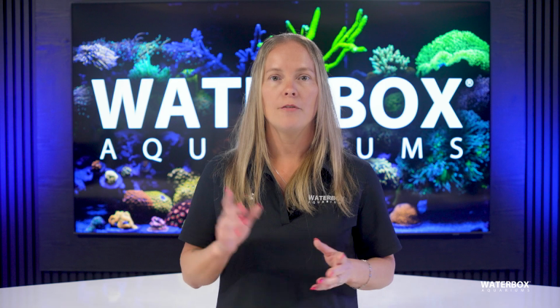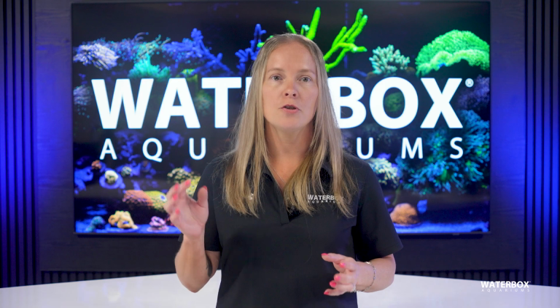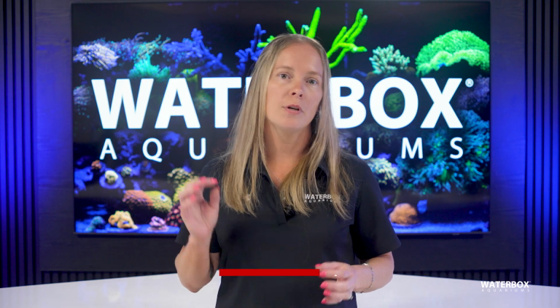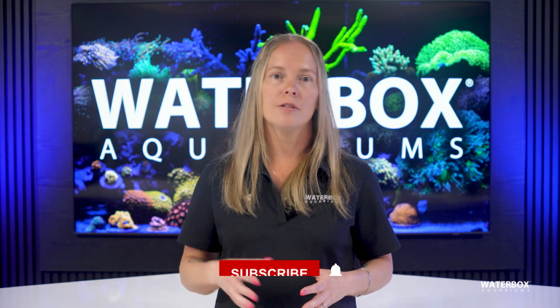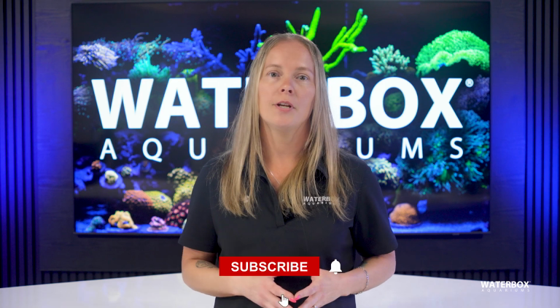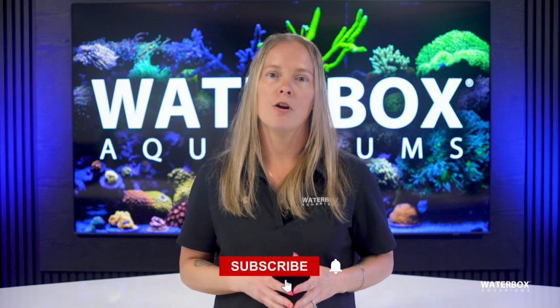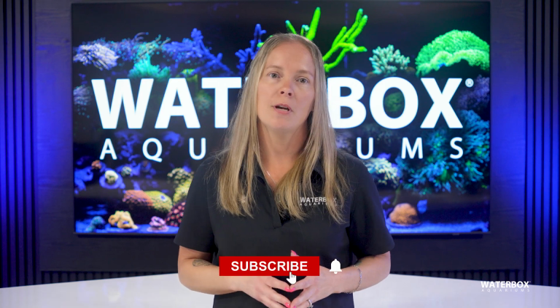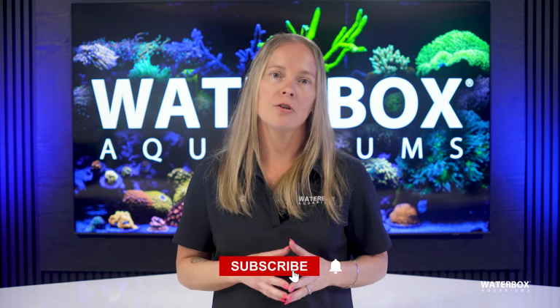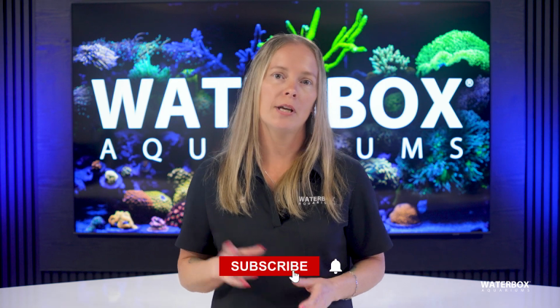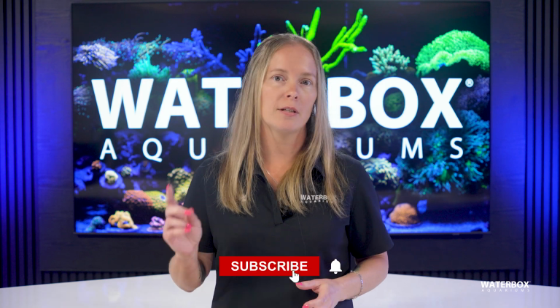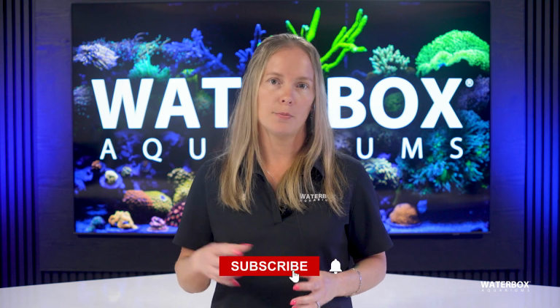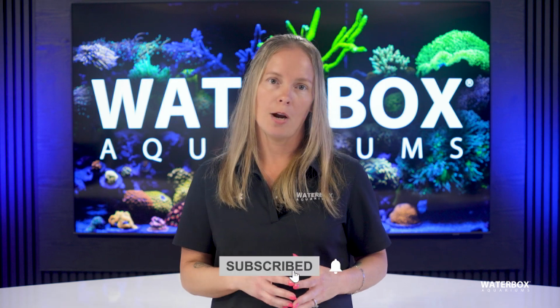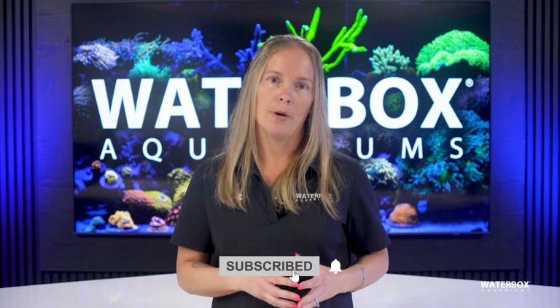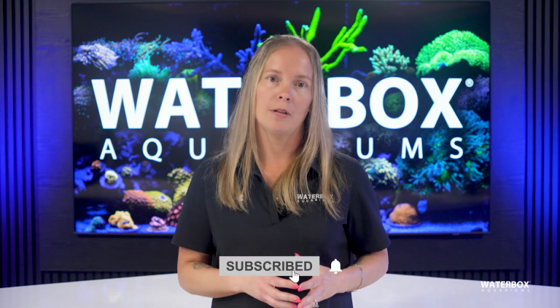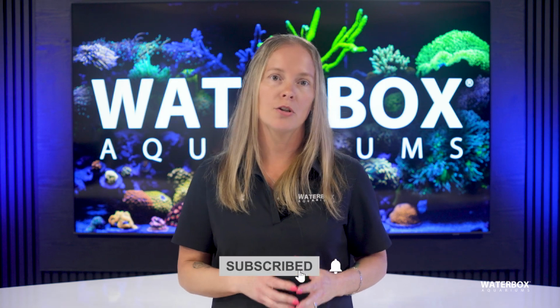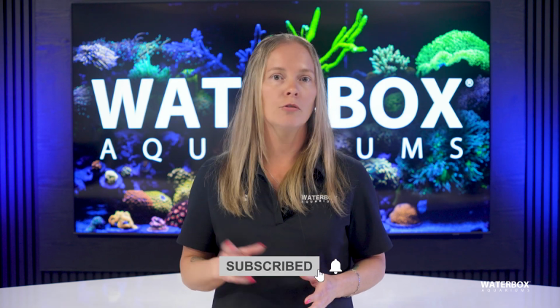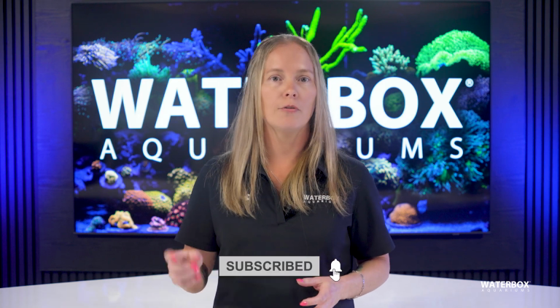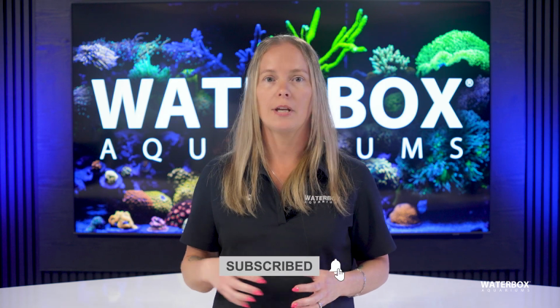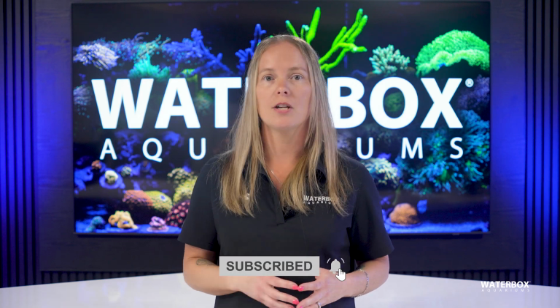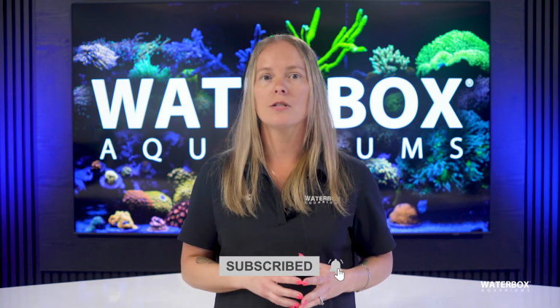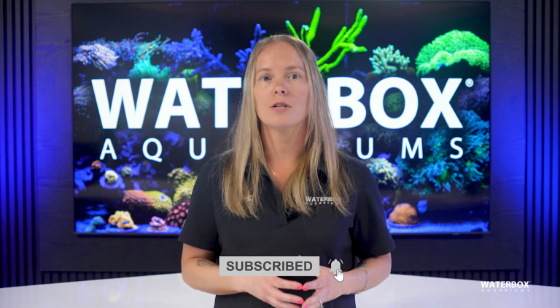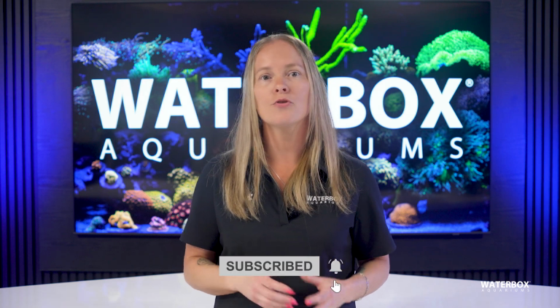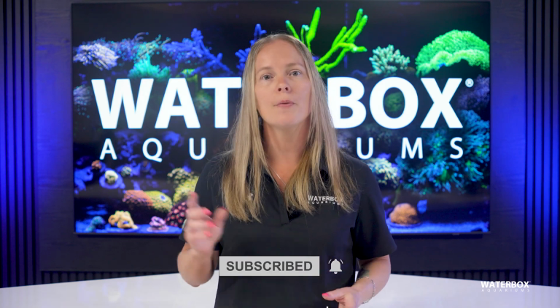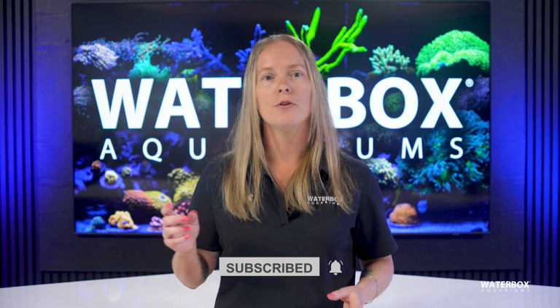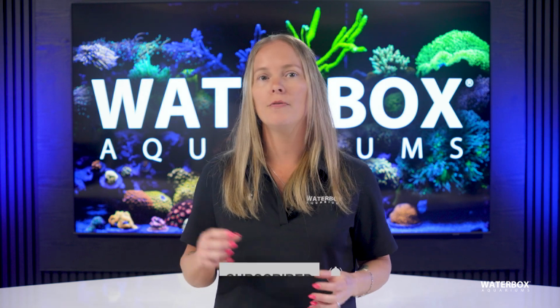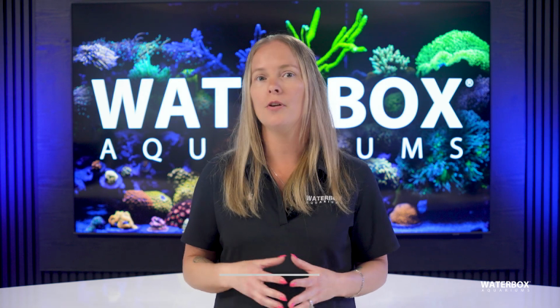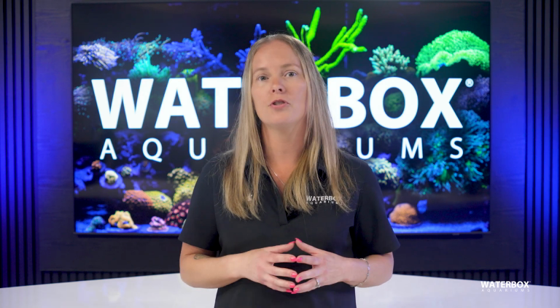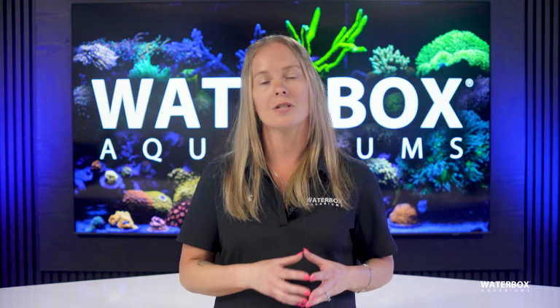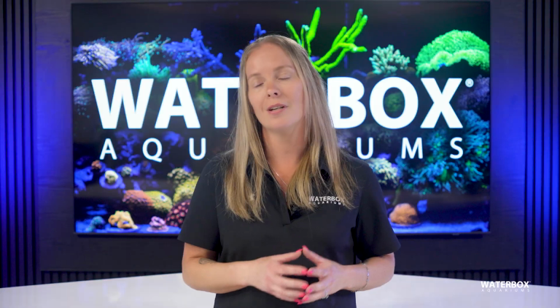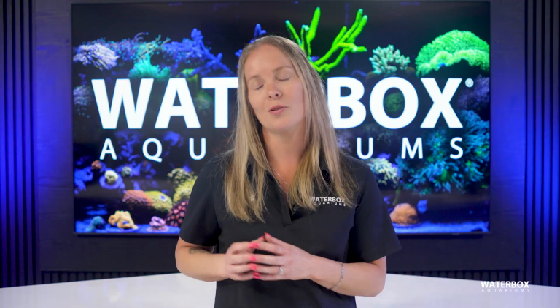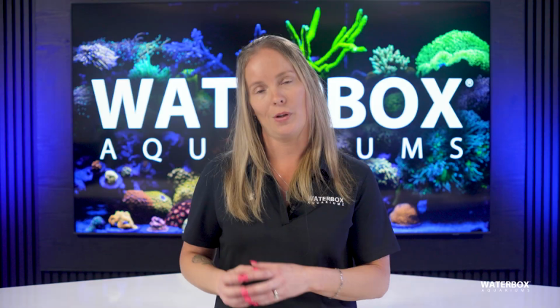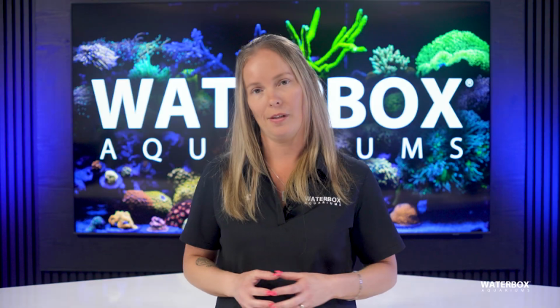If you're enjoying this video, make sure to hit that subscribe button and turn on notifications, as we're dropping new videos just like this weekly.